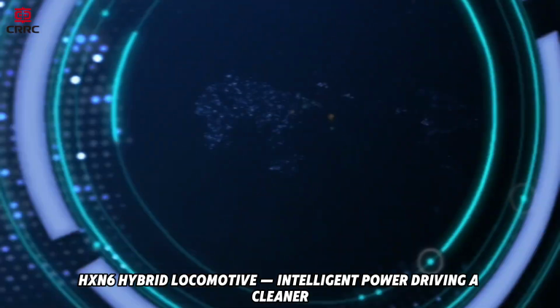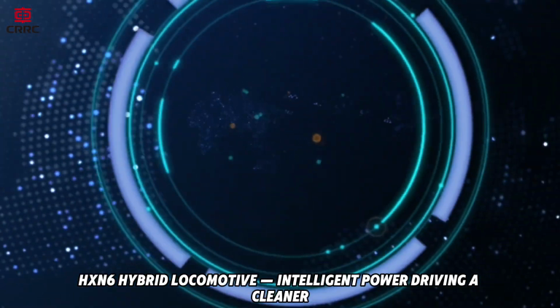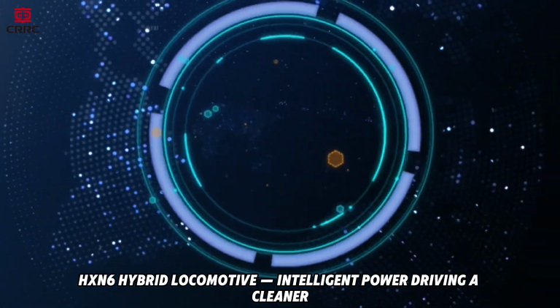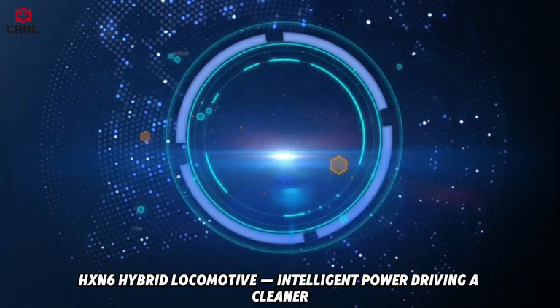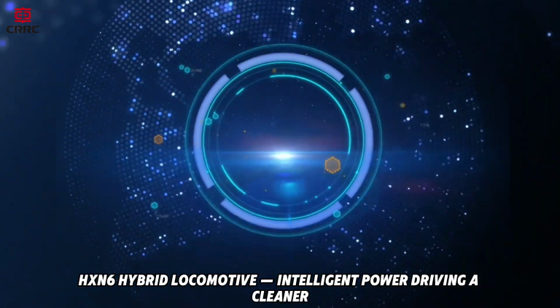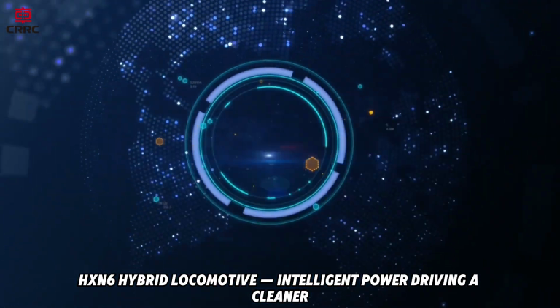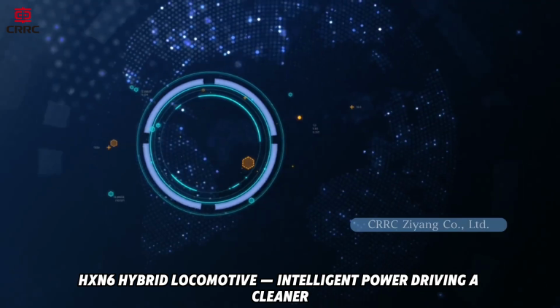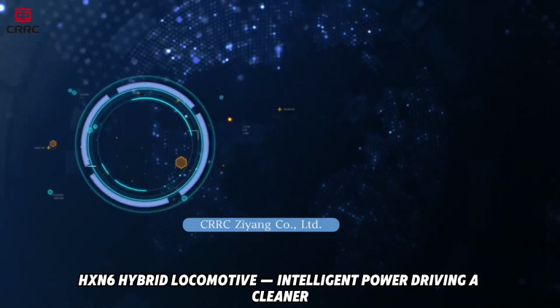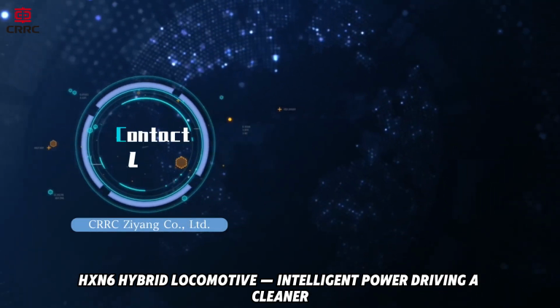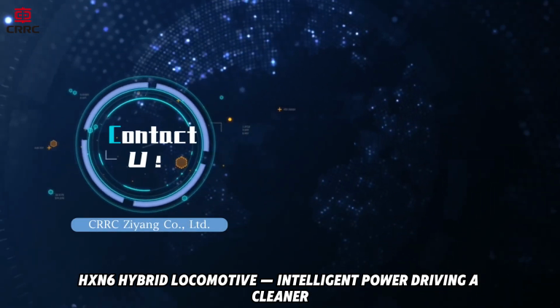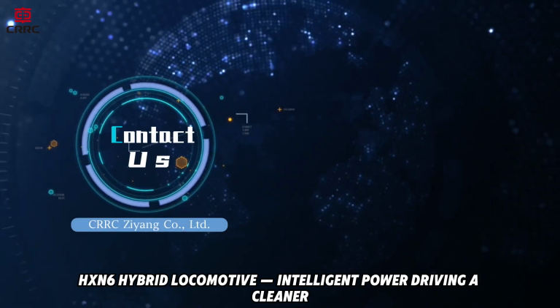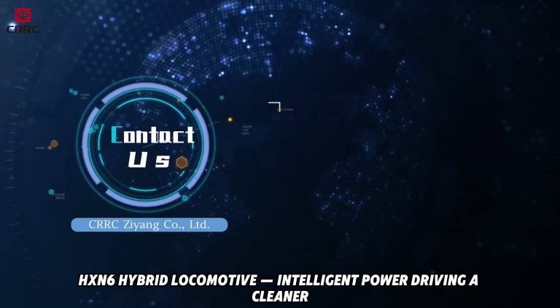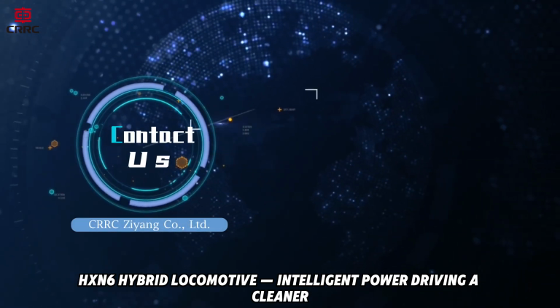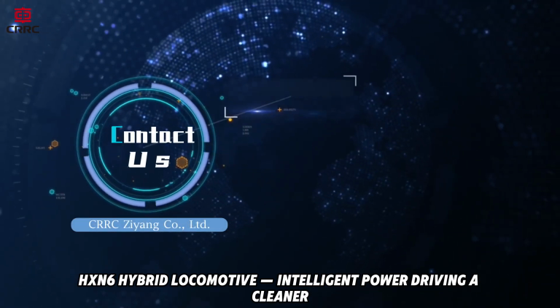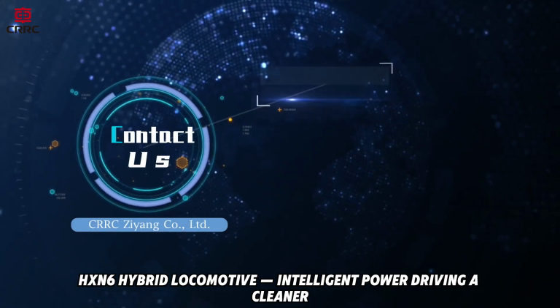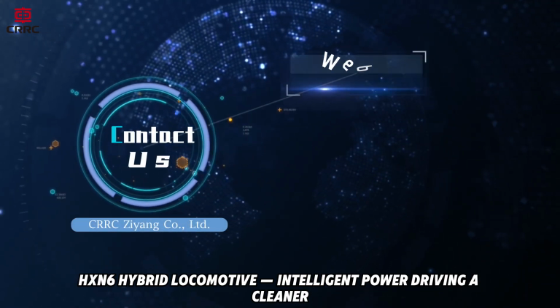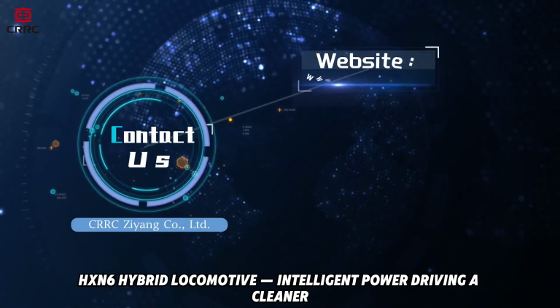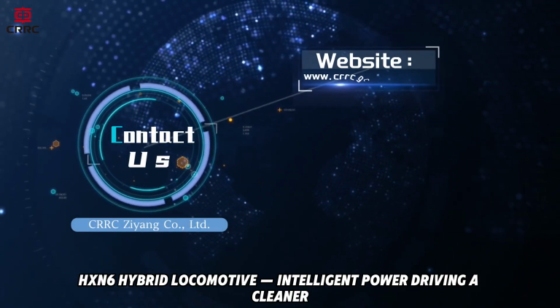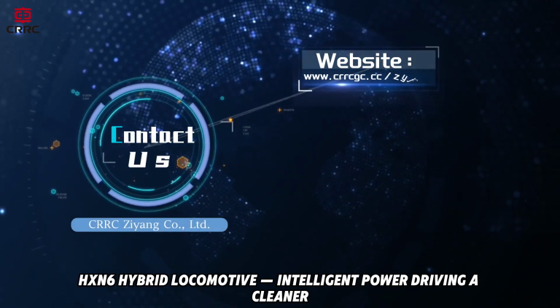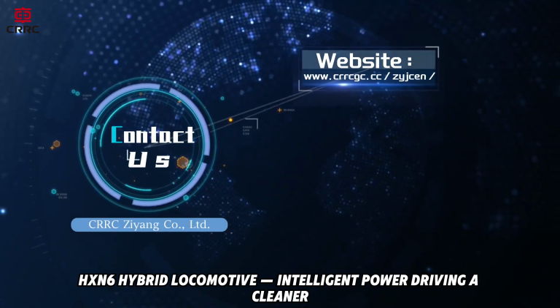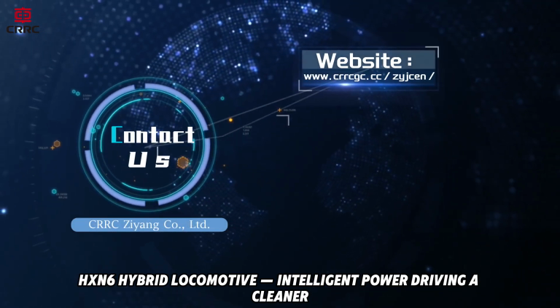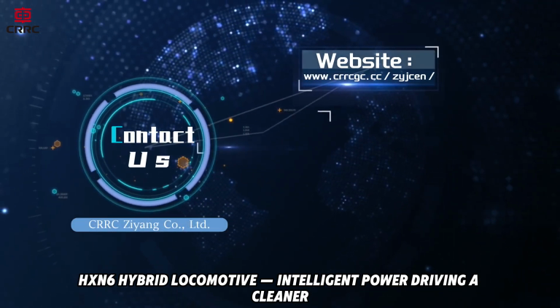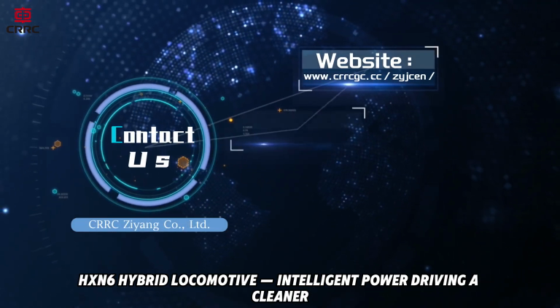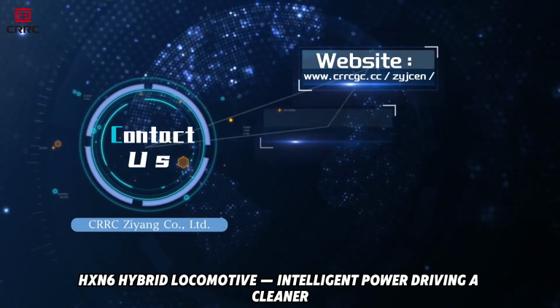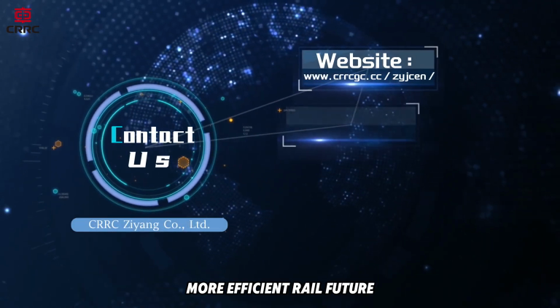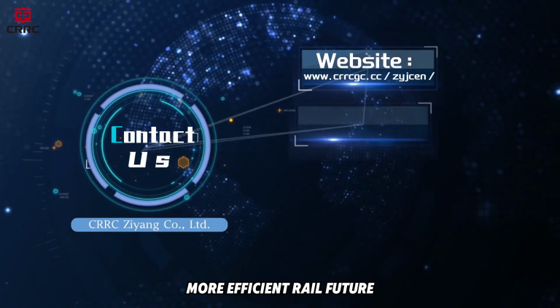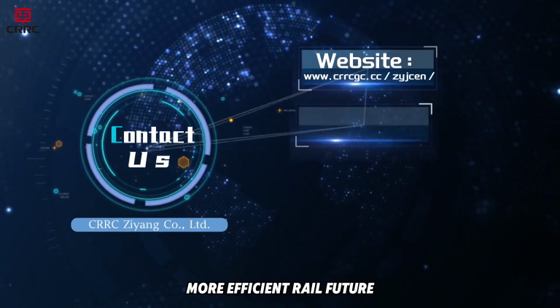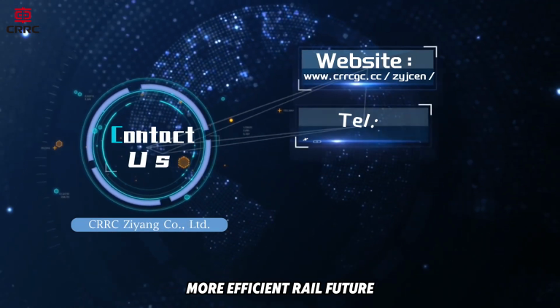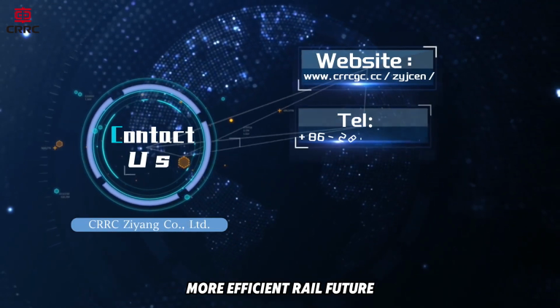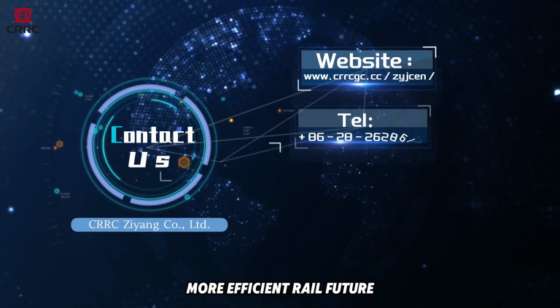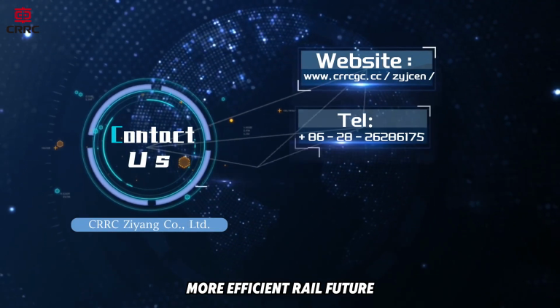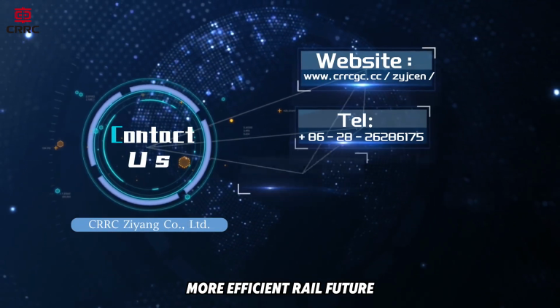HXN6 Hybrid Locomotive. Intelligent power driving a cleaner, more efficient rail future.